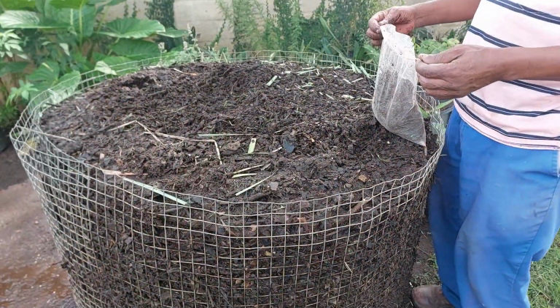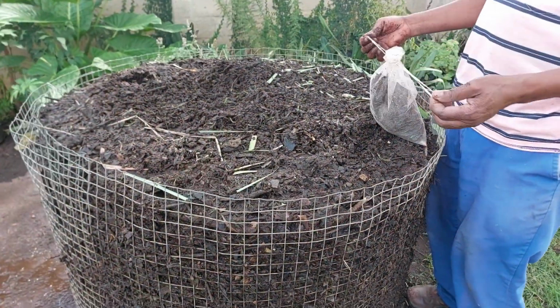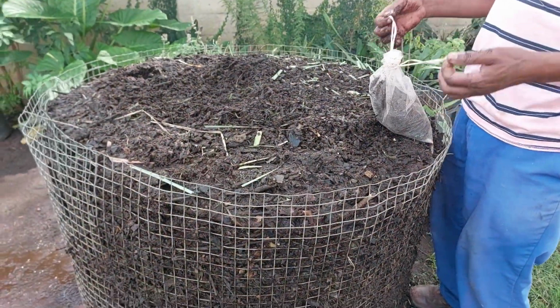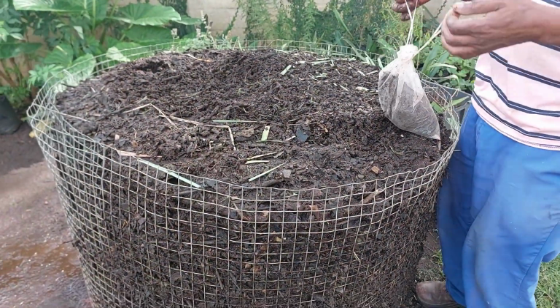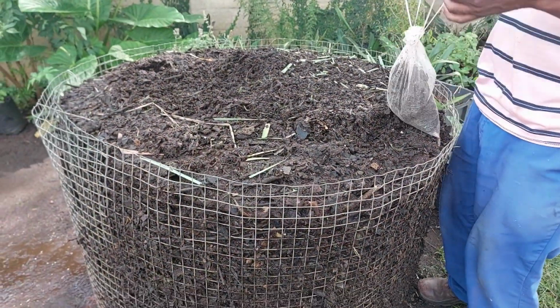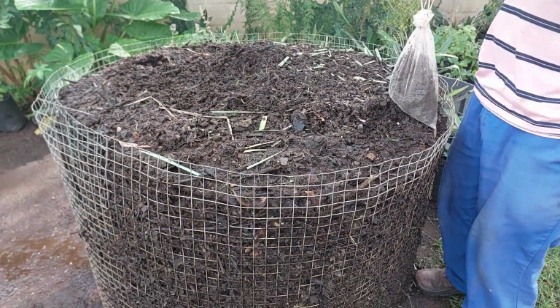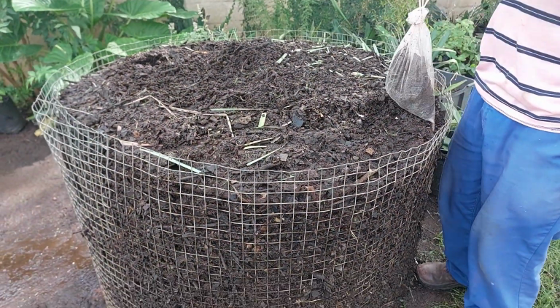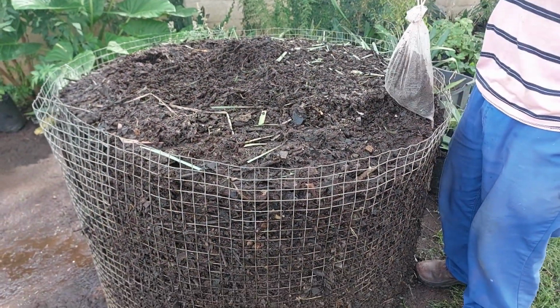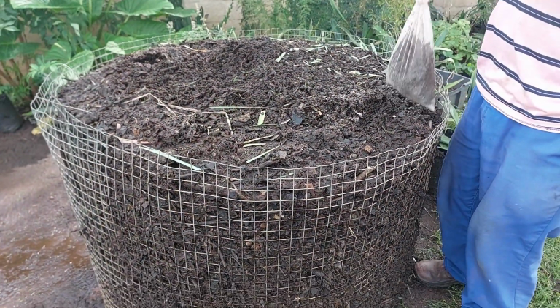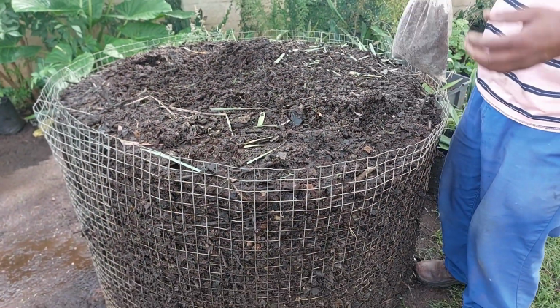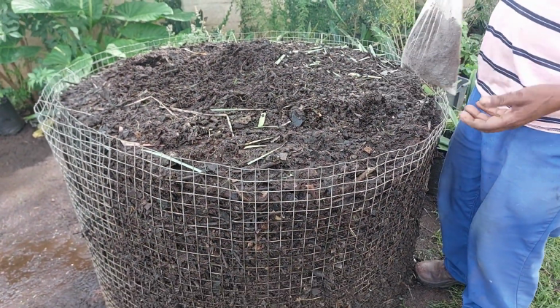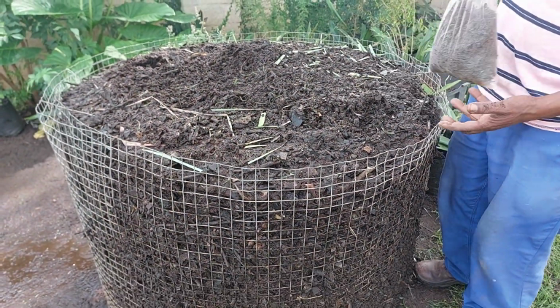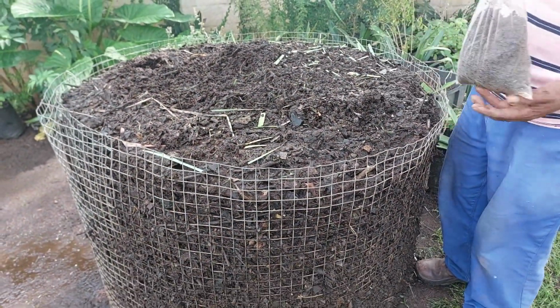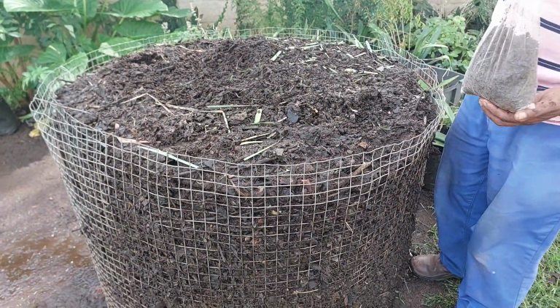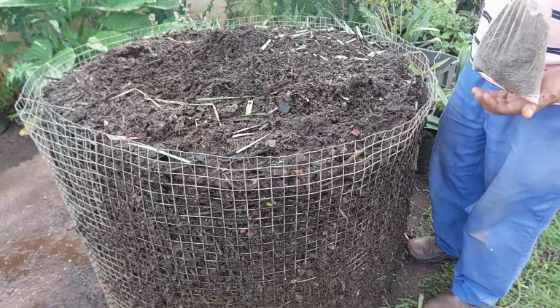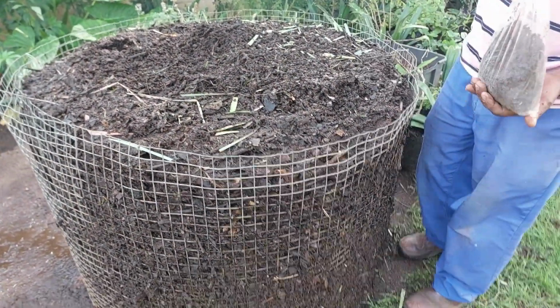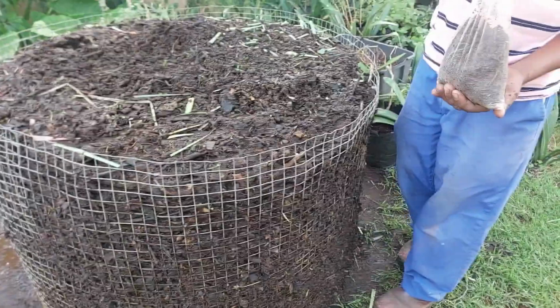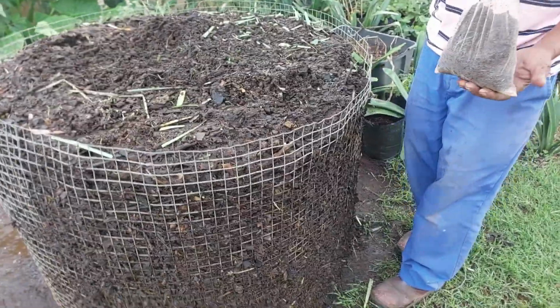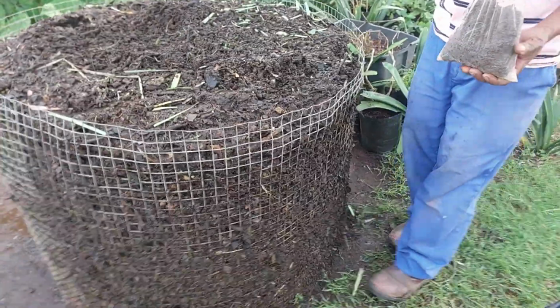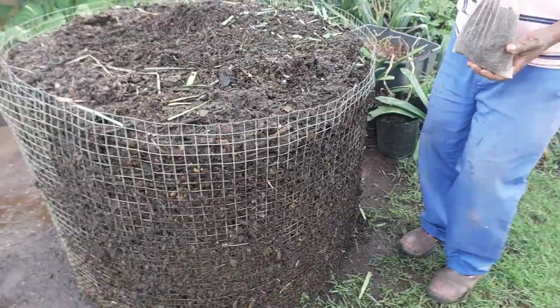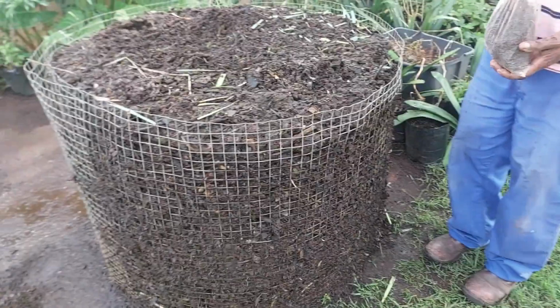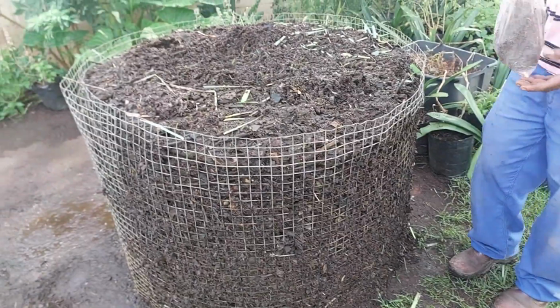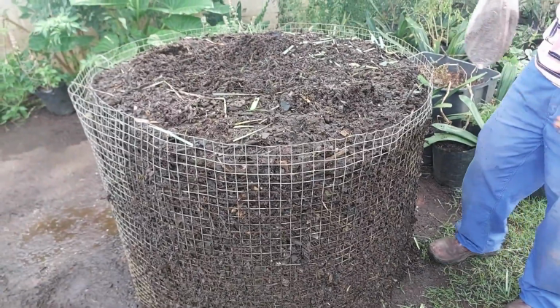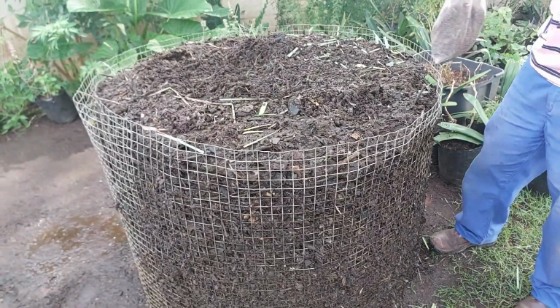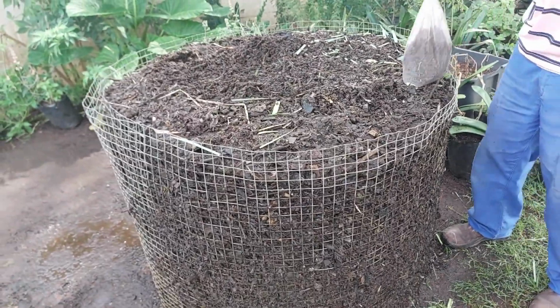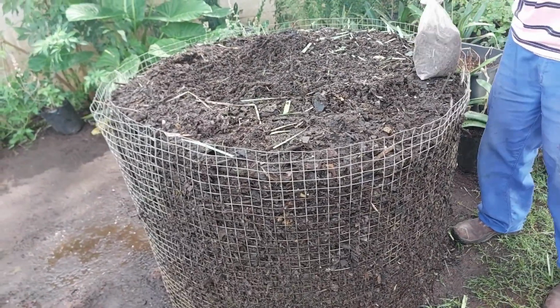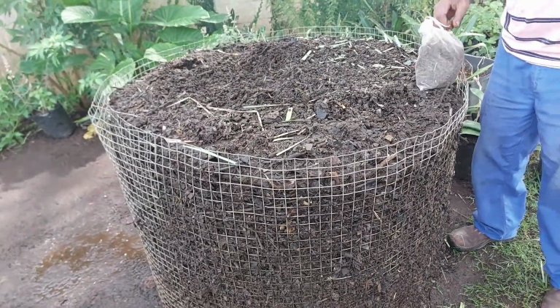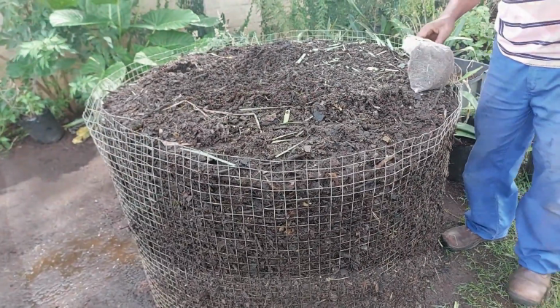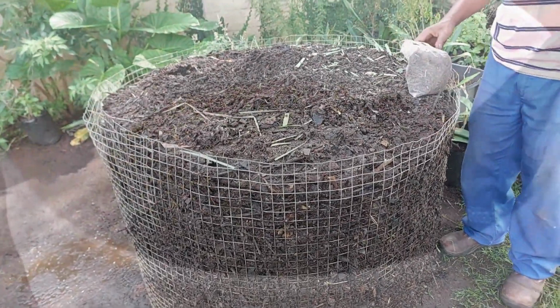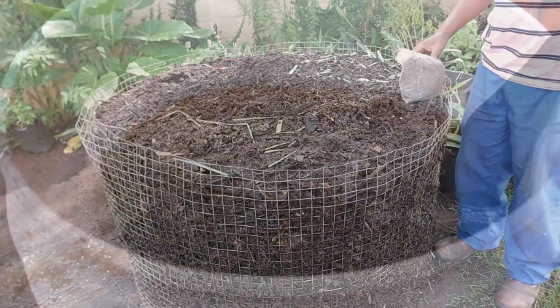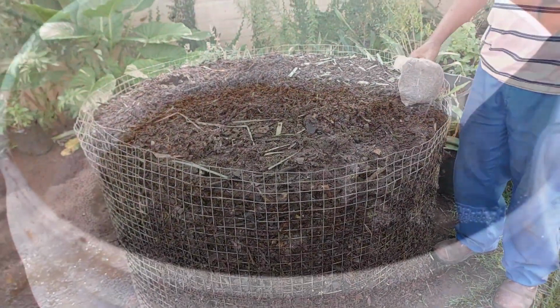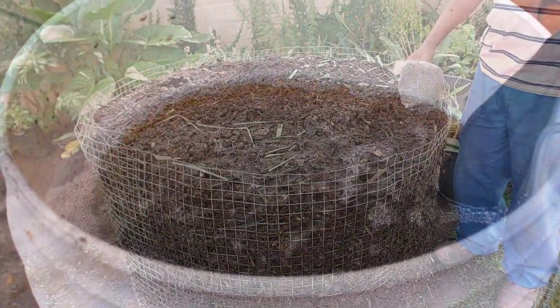So the first step is to cultivate good healthy soil and plant your plants in there, and then after that, just to give them a bit of medicine, you make compost extract for them.